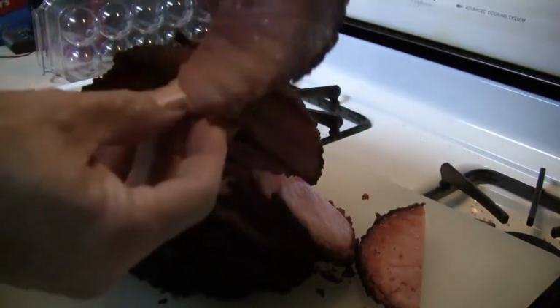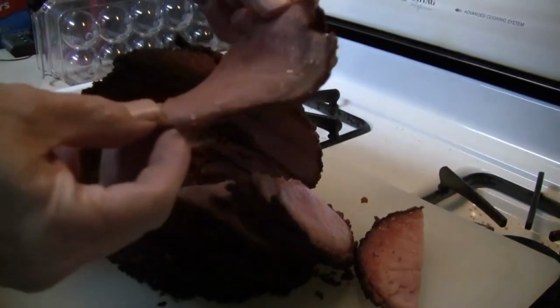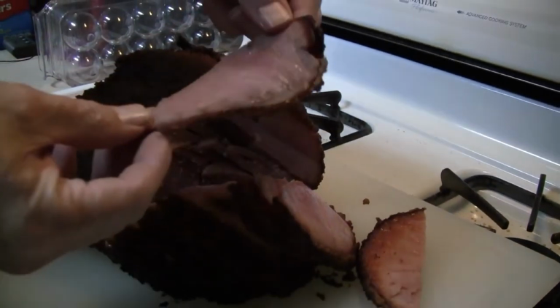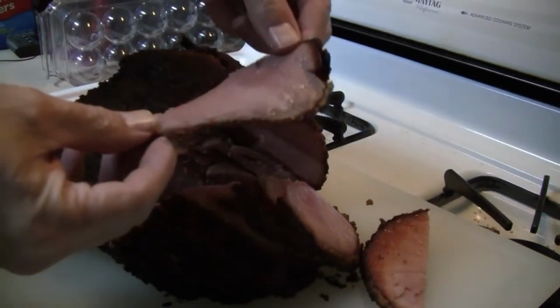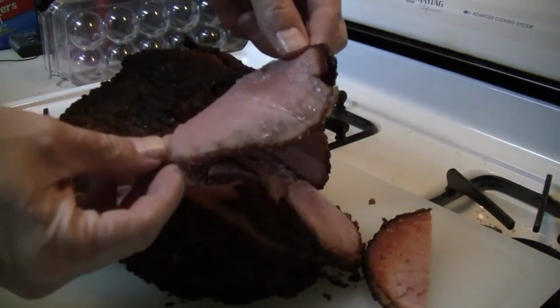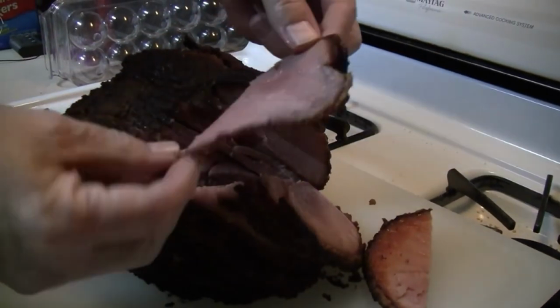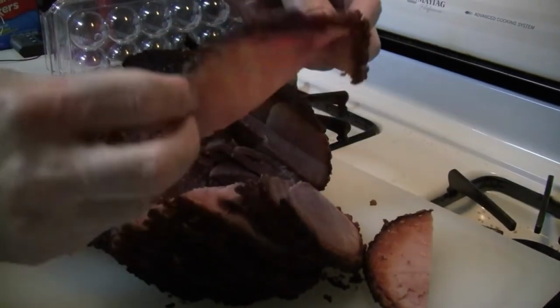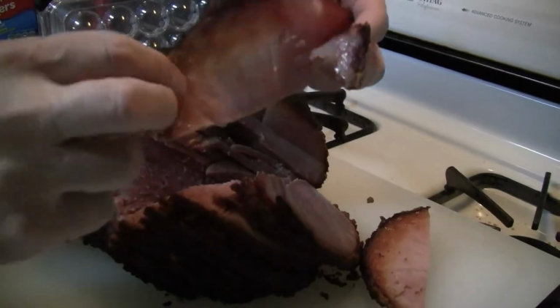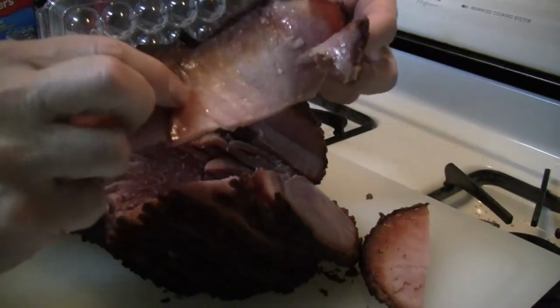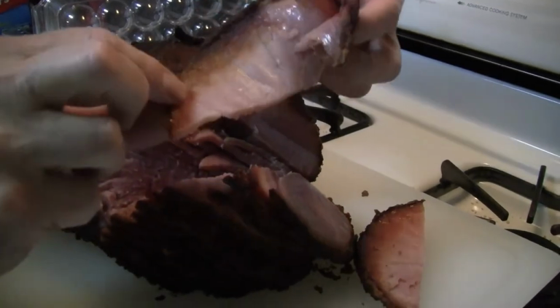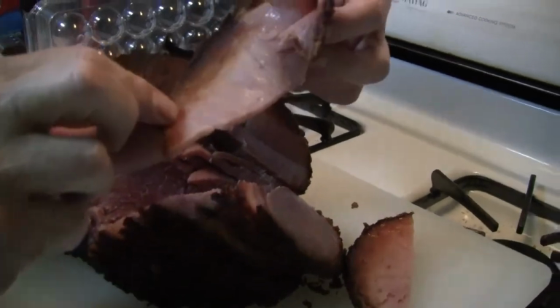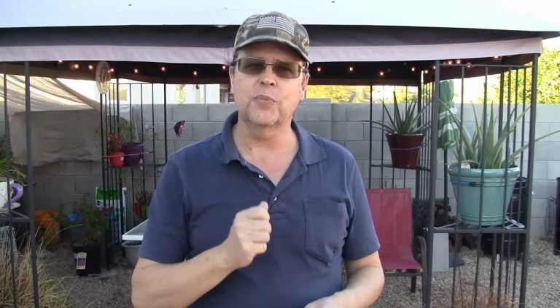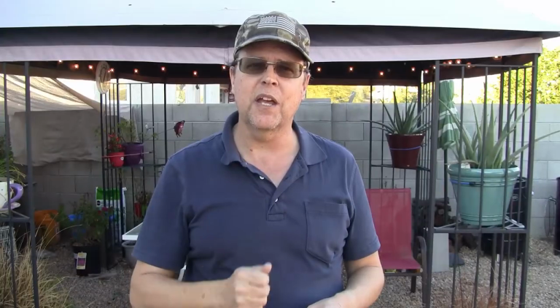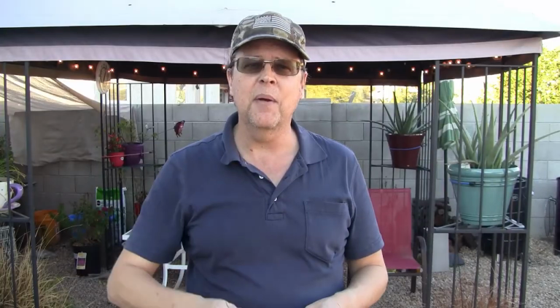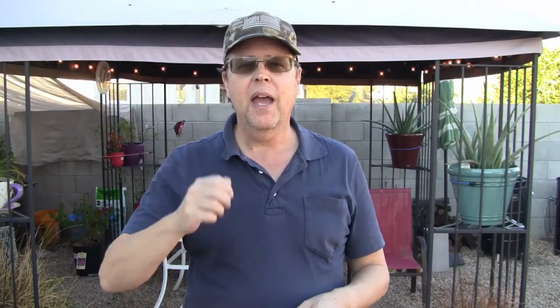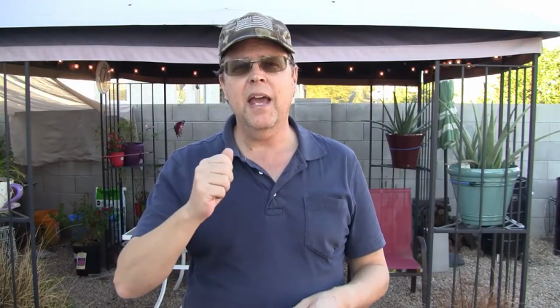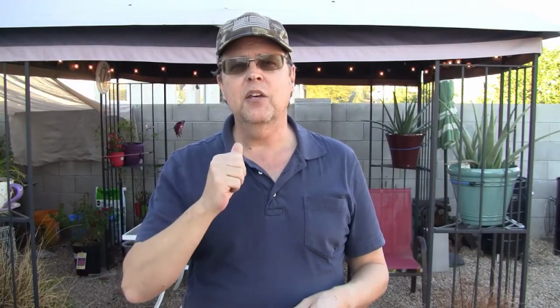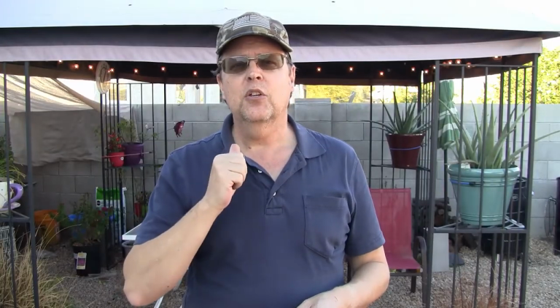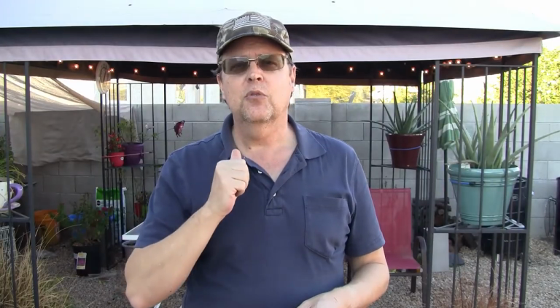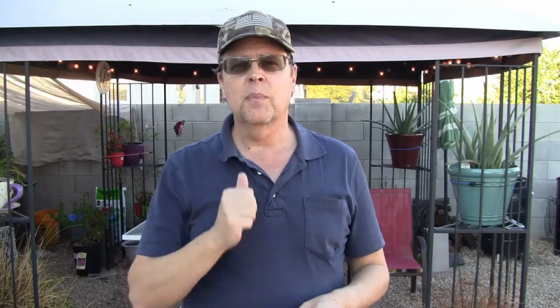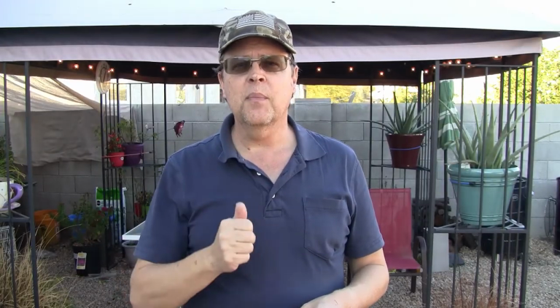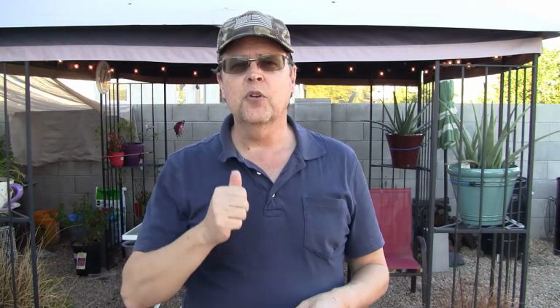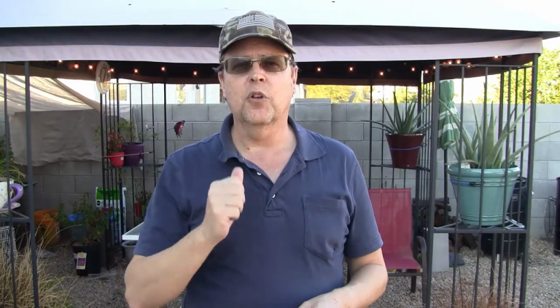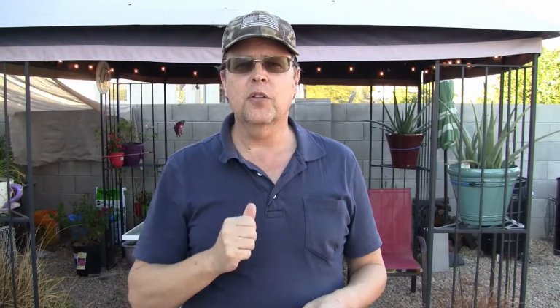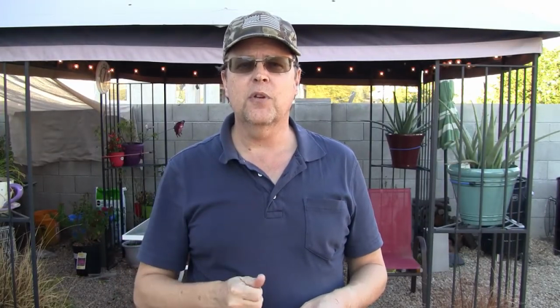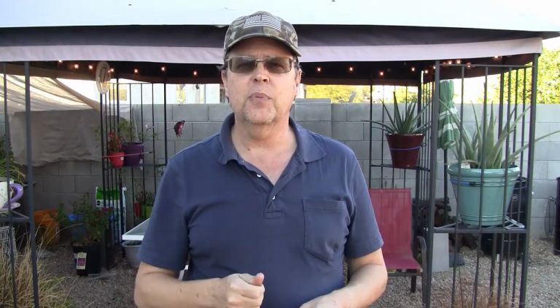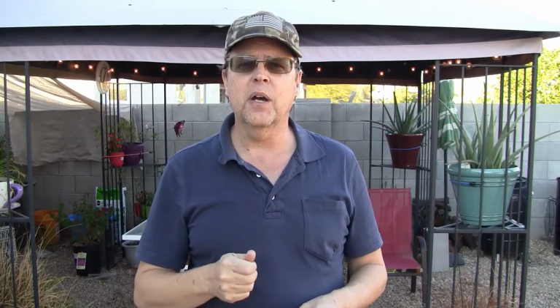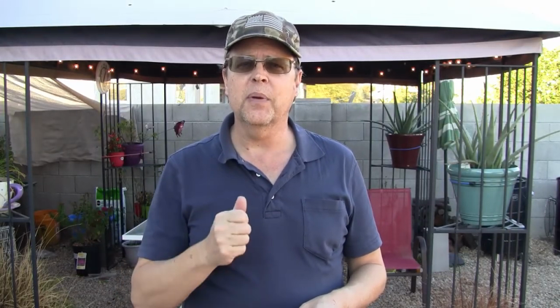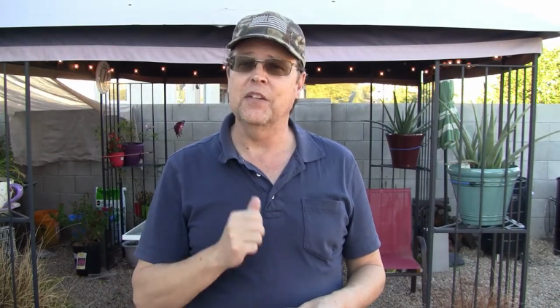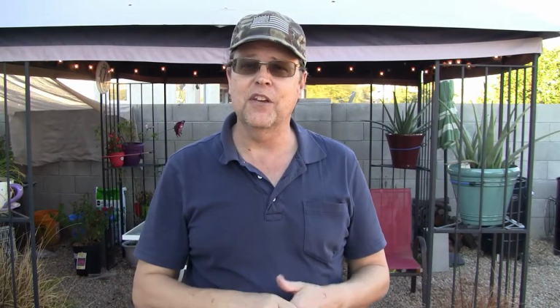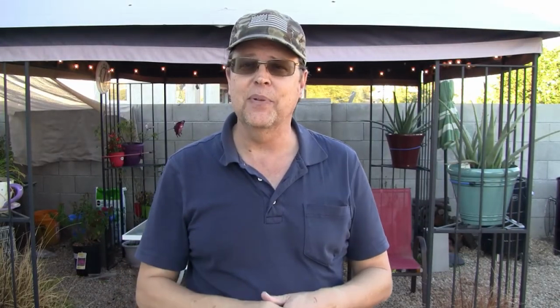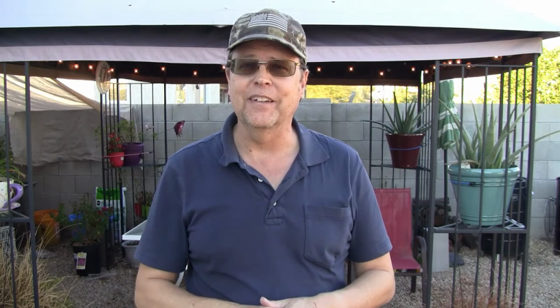Take the ham out and let it rest uncovered for 20 minutes, then carve and serve. Well, there you have it — another great recipe for your Christmas ham, and remember to lock the recipe up in a safe place.